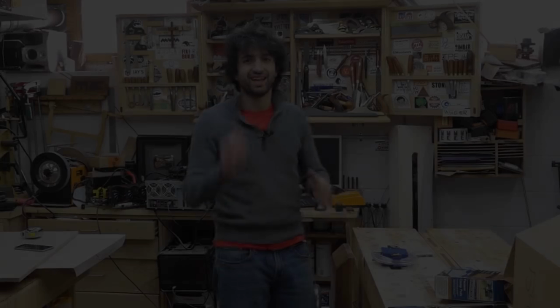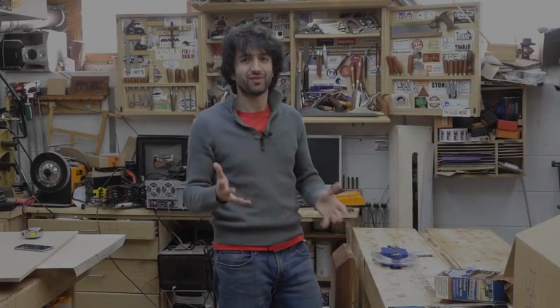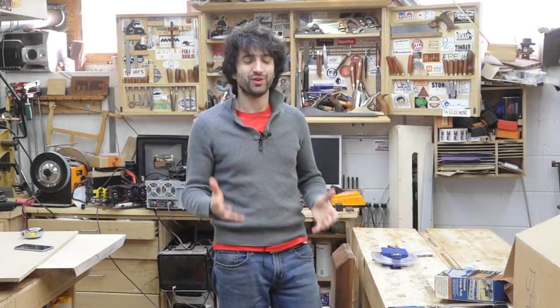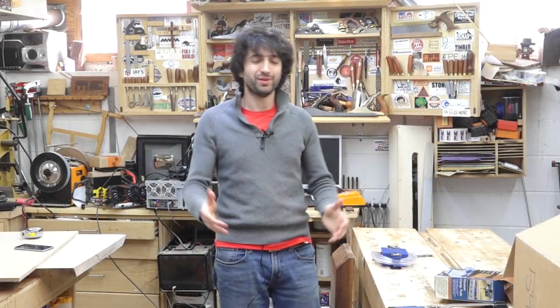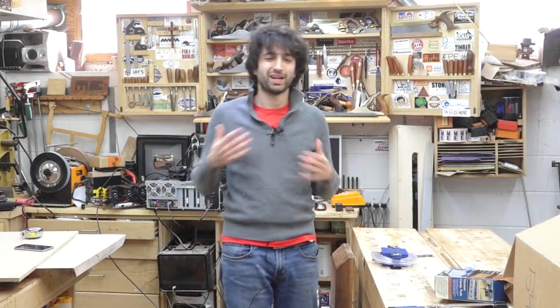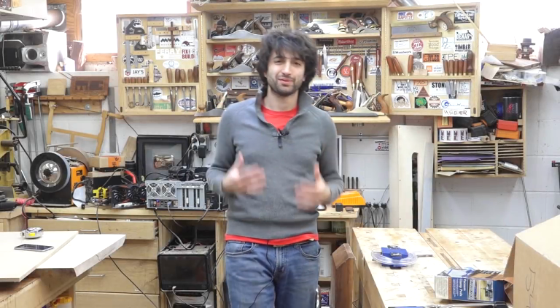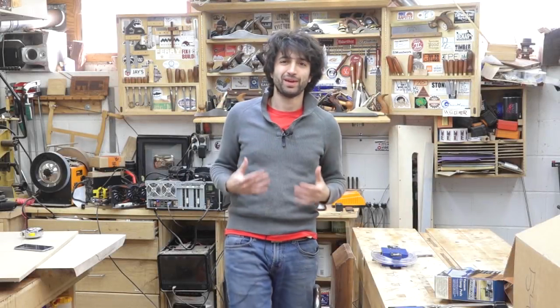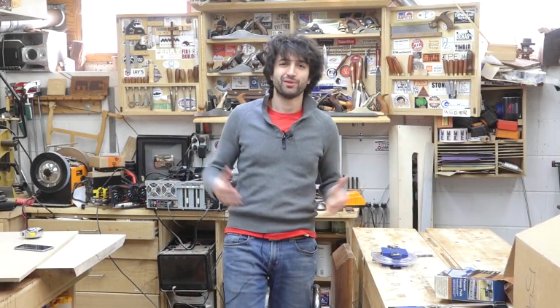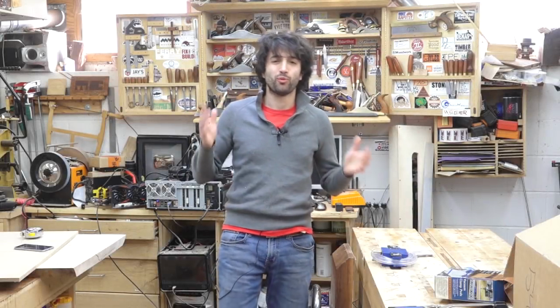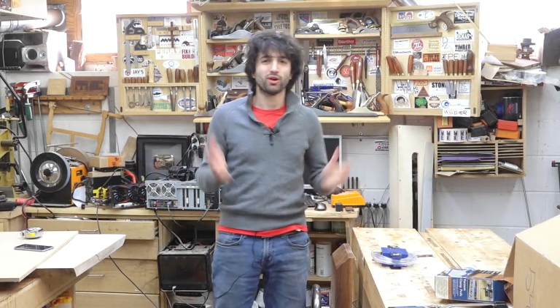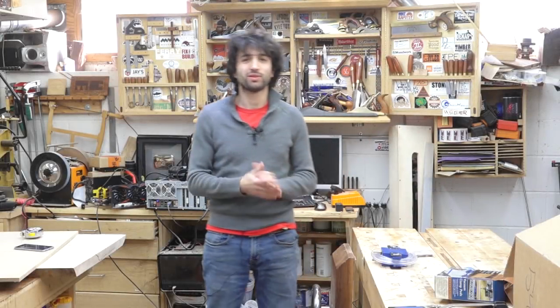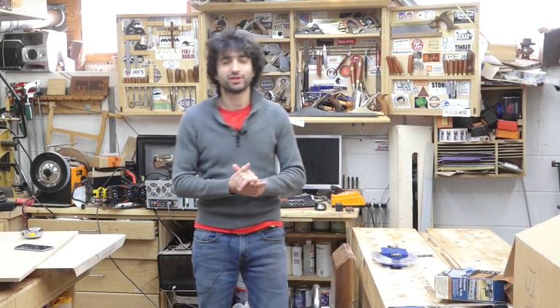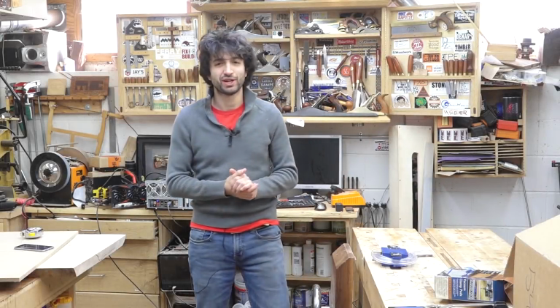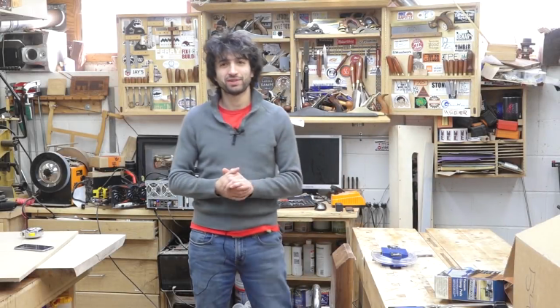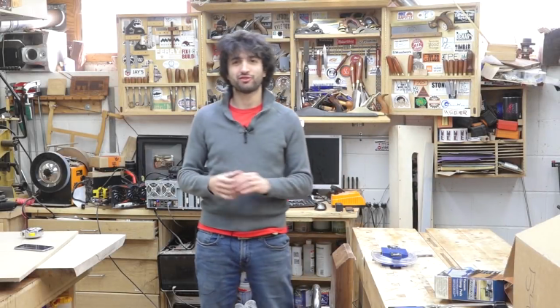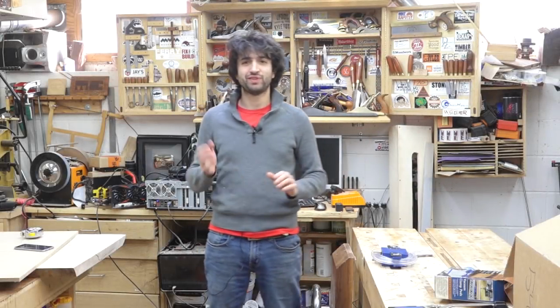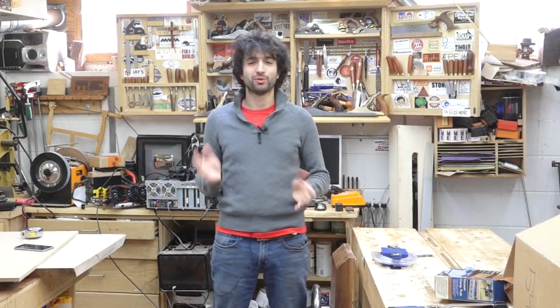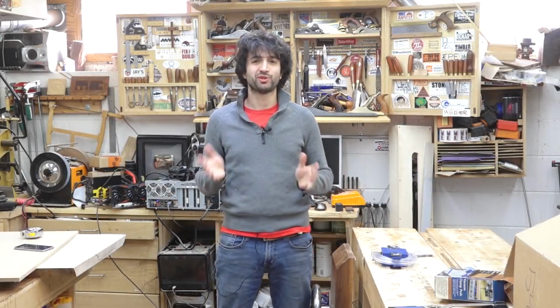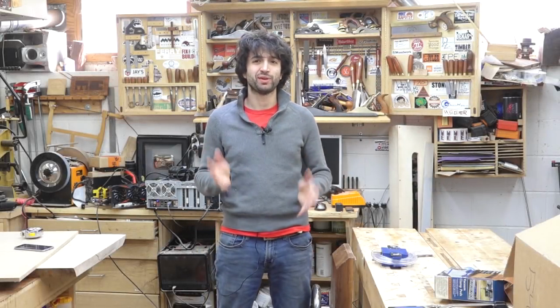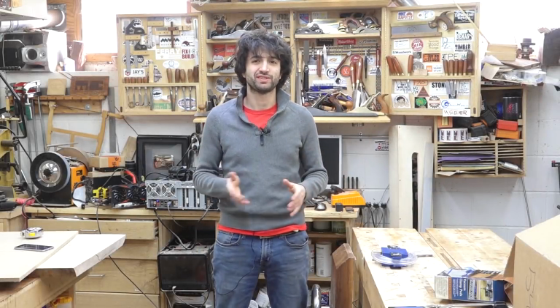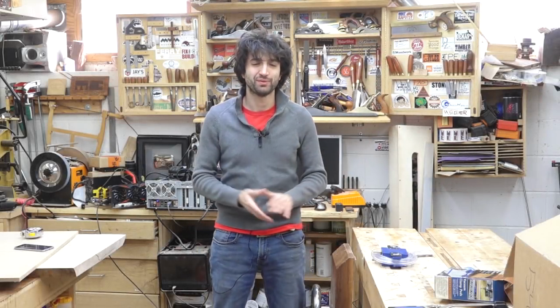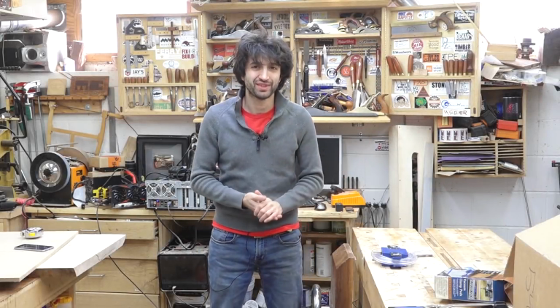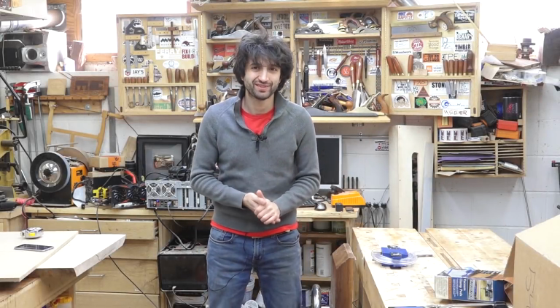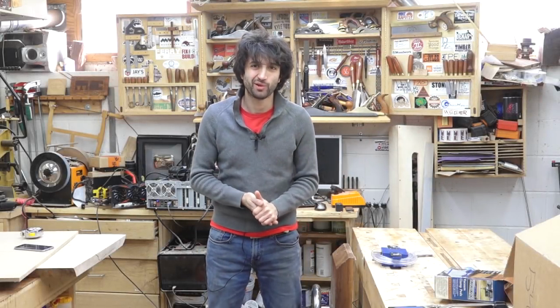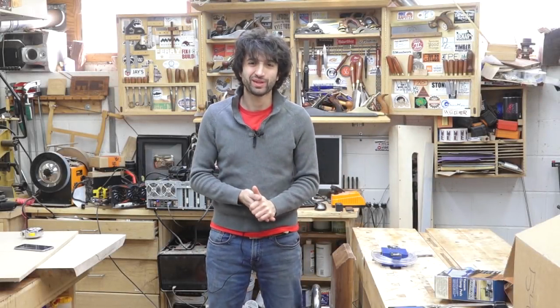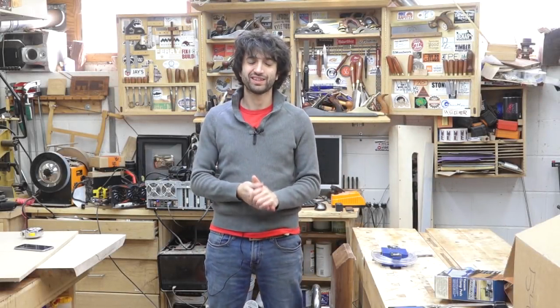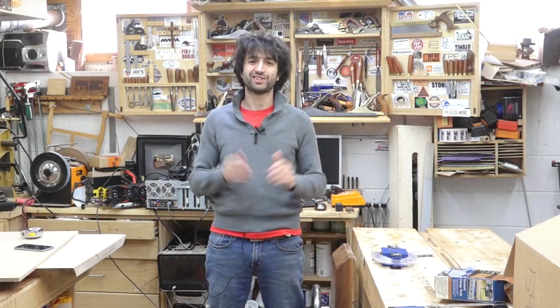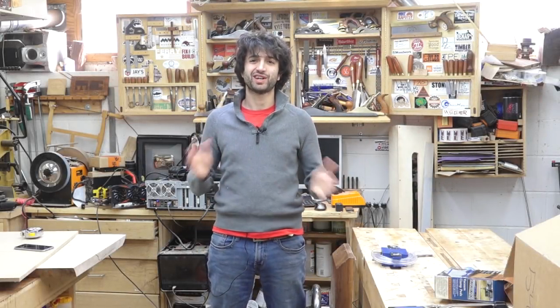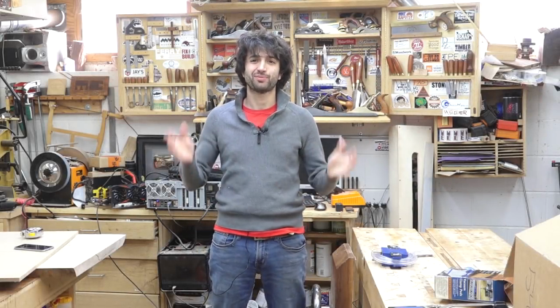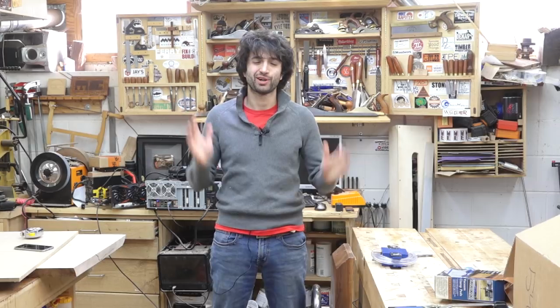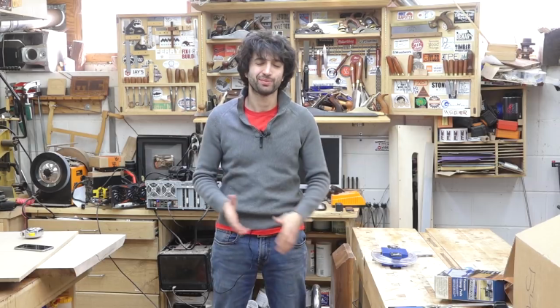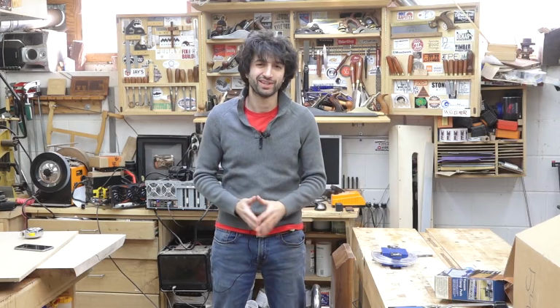Hey everyone, my name is Matt. Welcome to my shop. Today is February 27th and it's my weekly shop update.